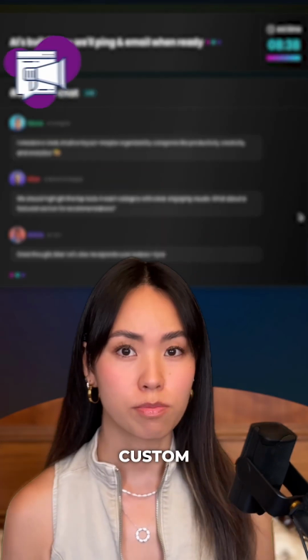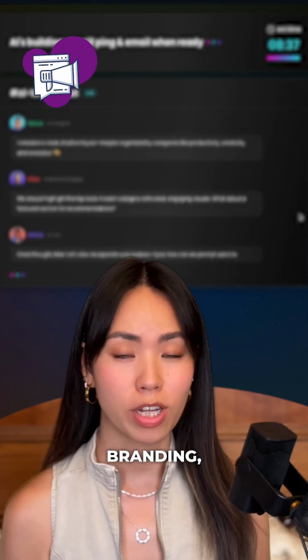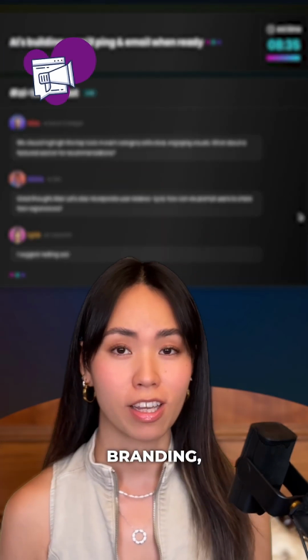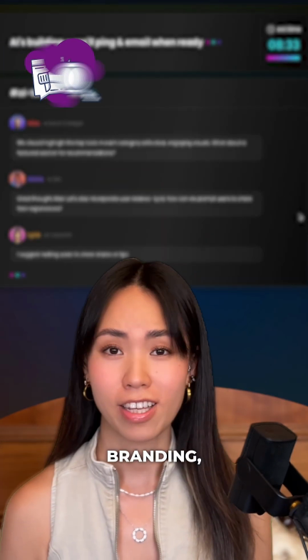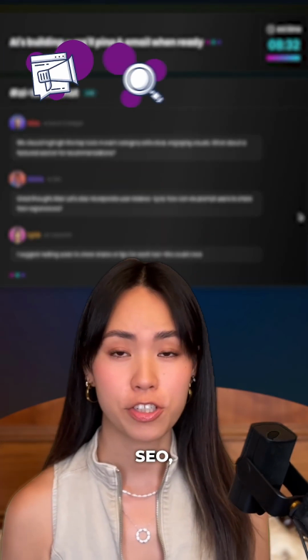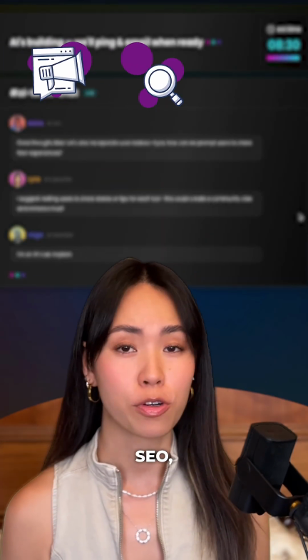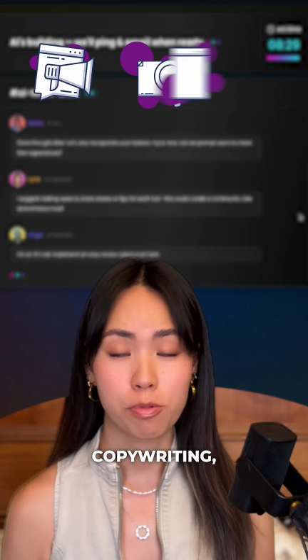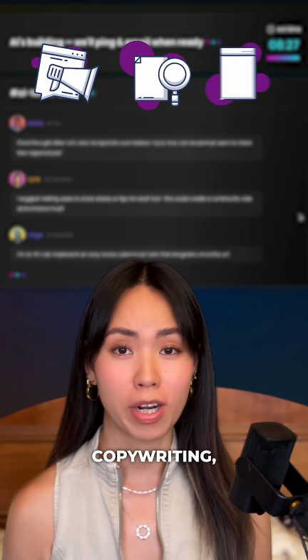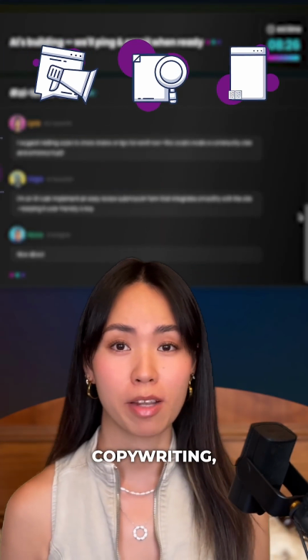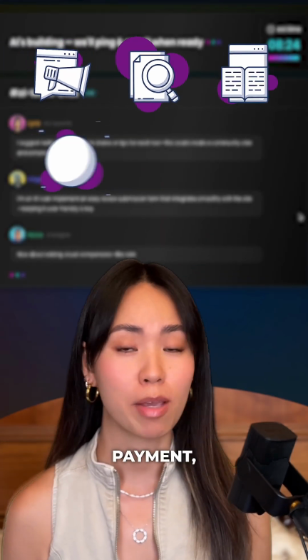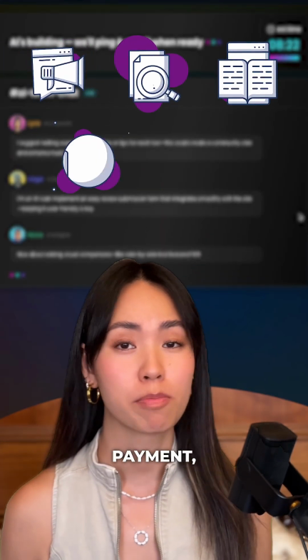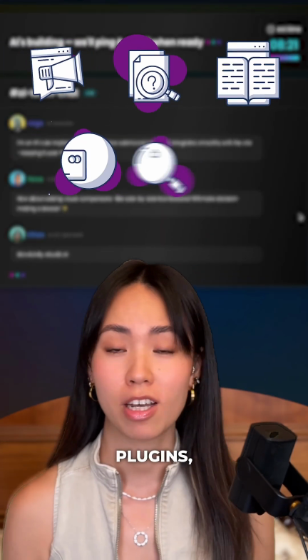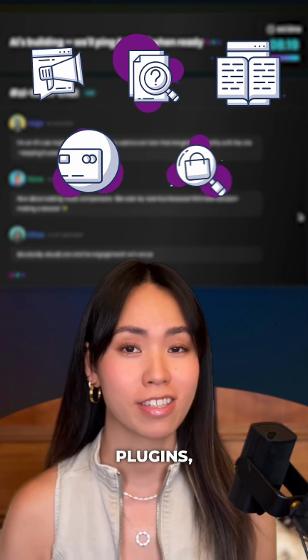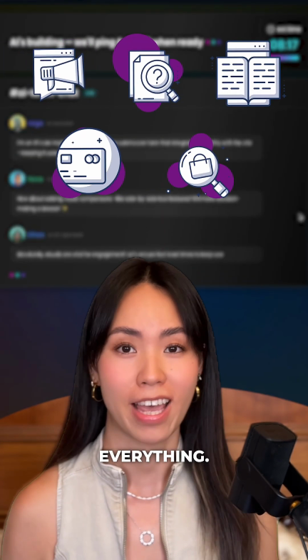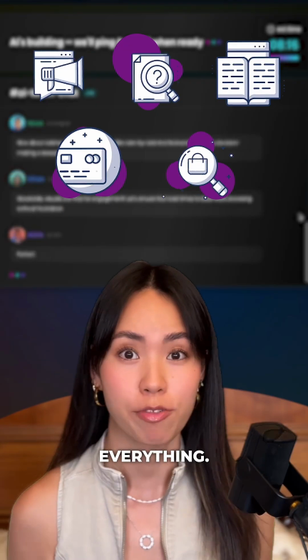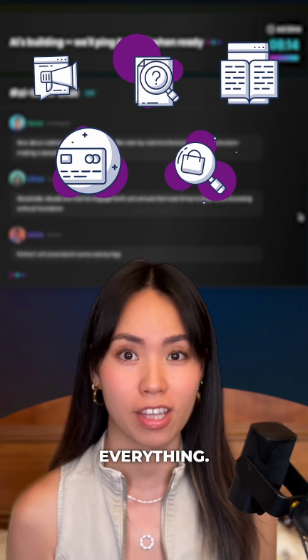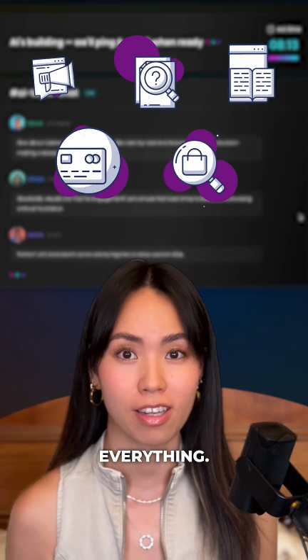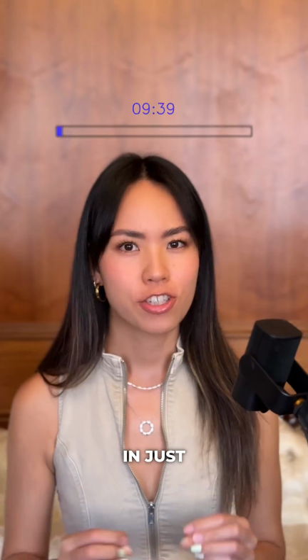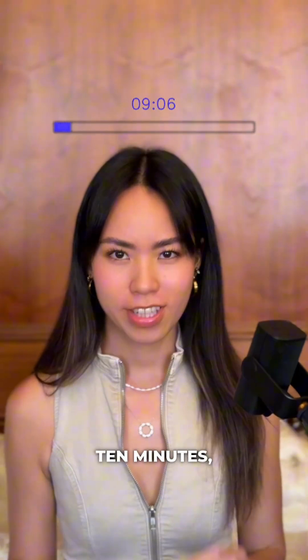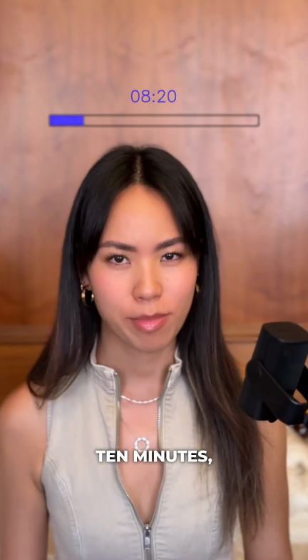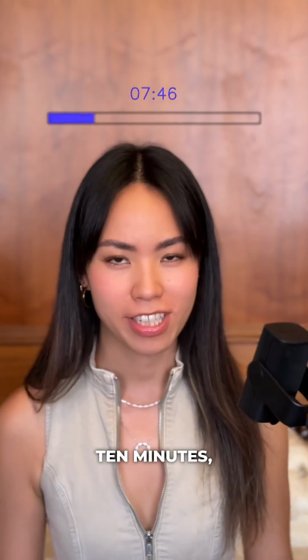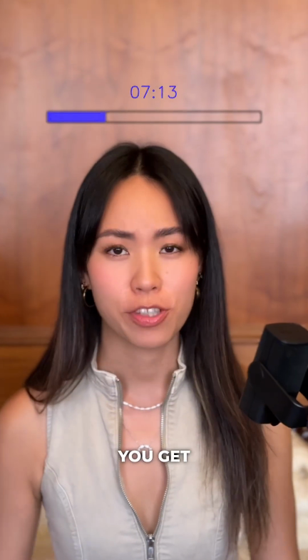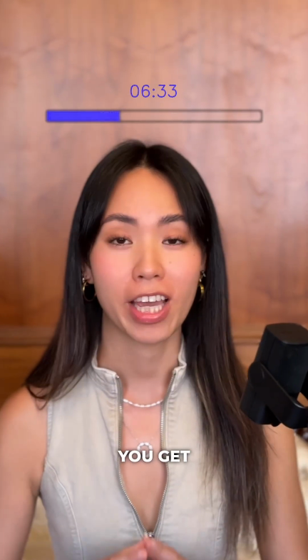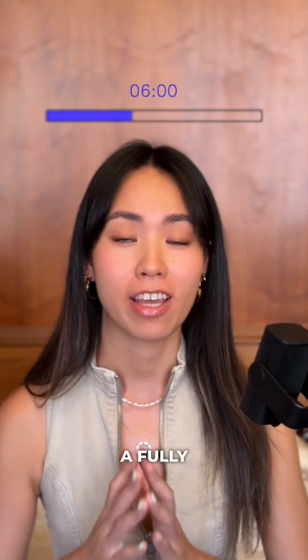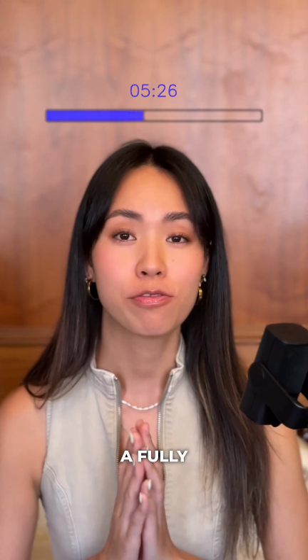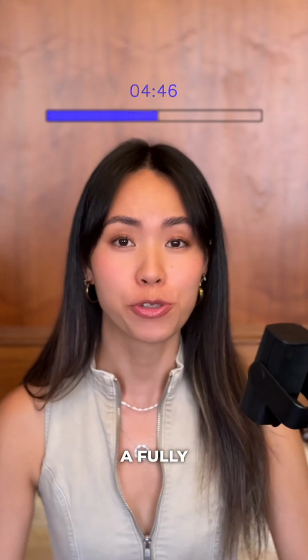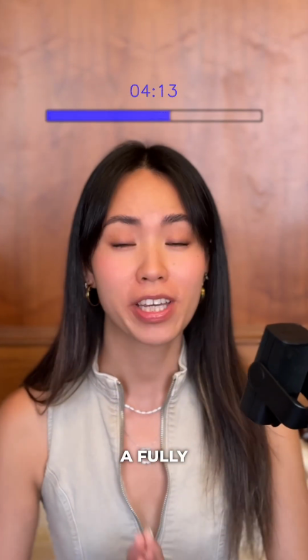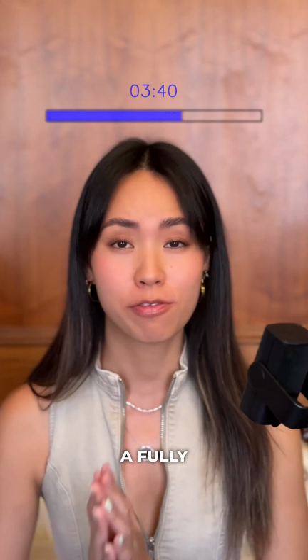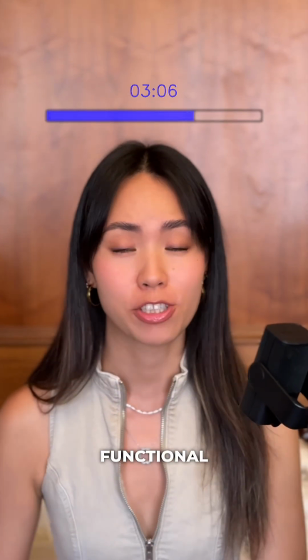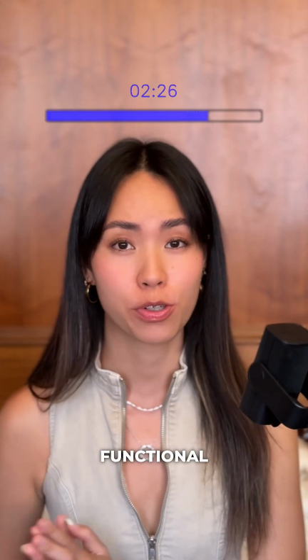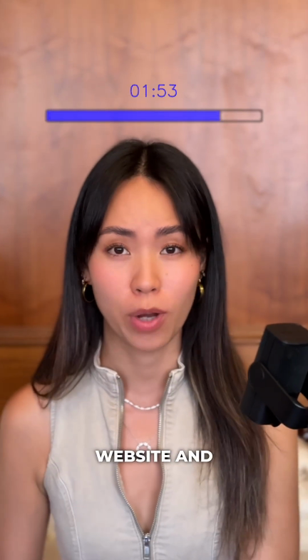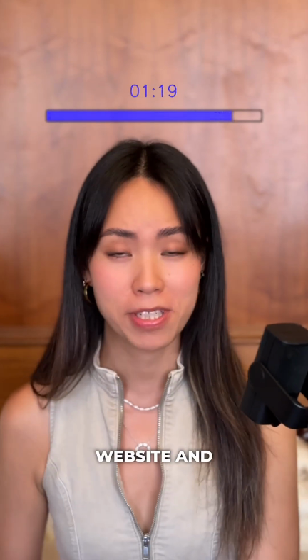Custom branding, SEO, copywriting, payment plugins — everything. In just 10 minutes, you get a fully functional website.